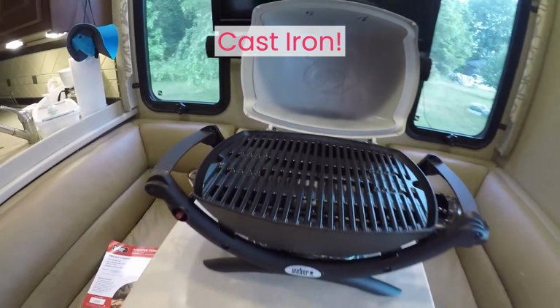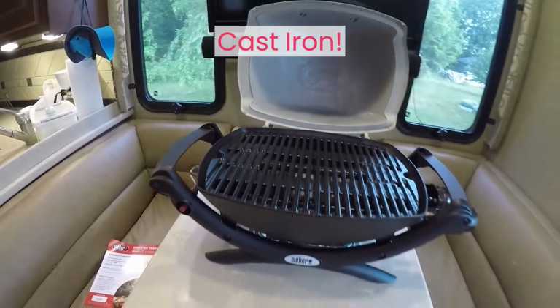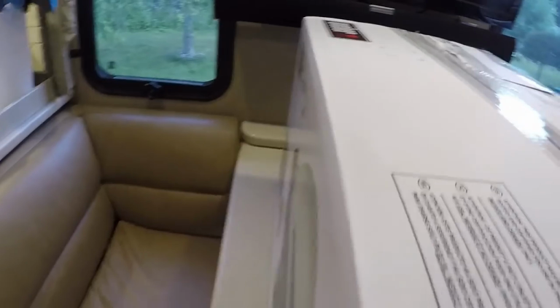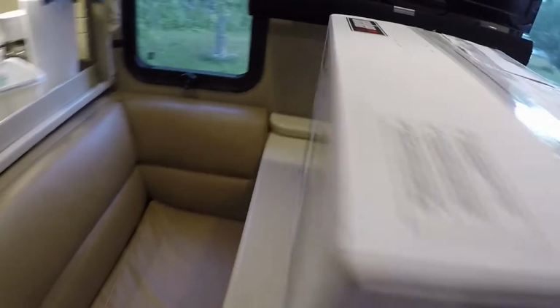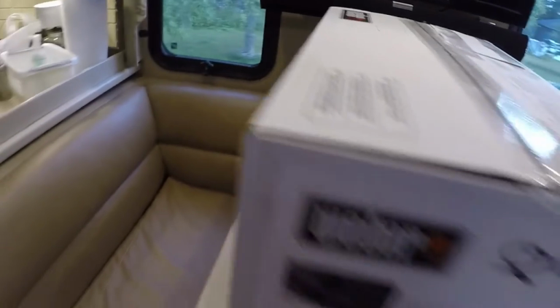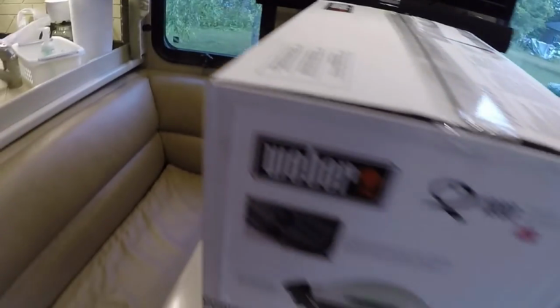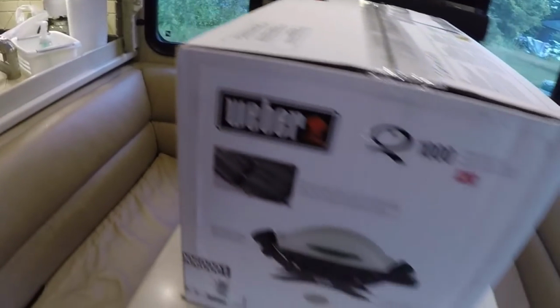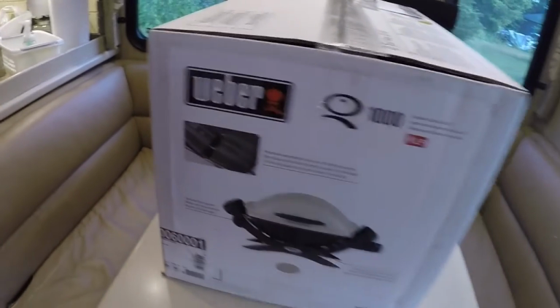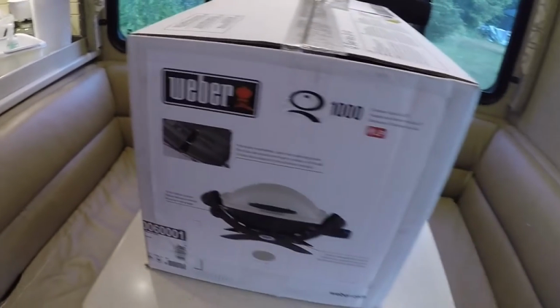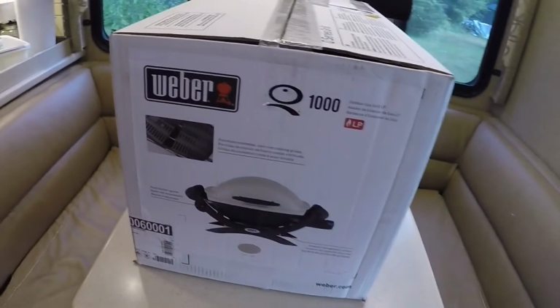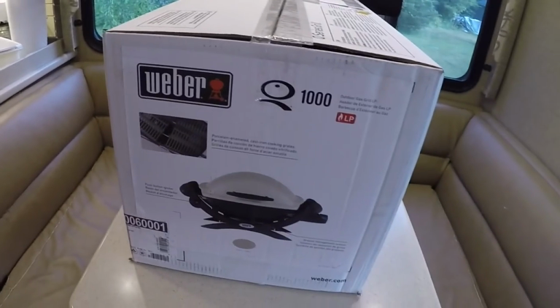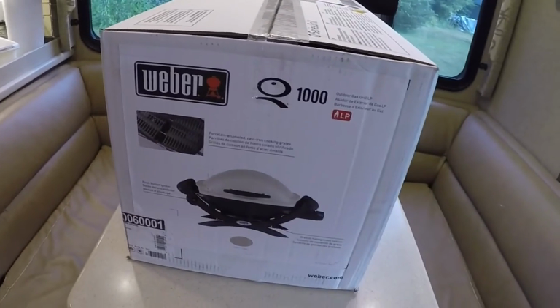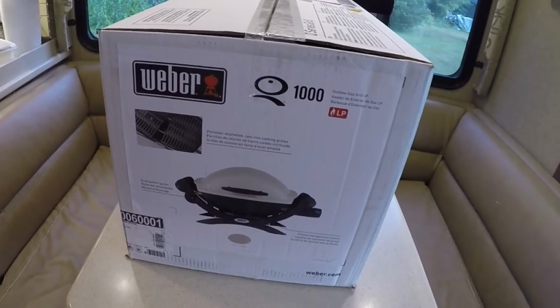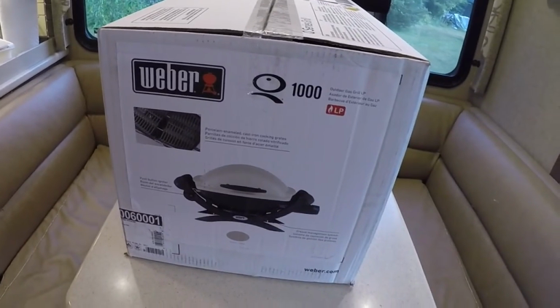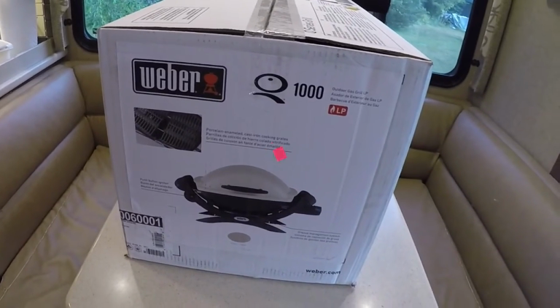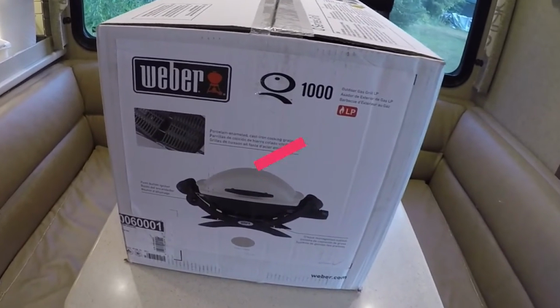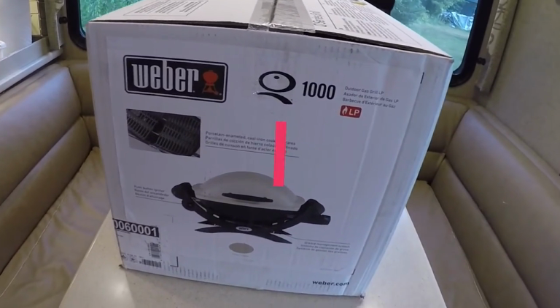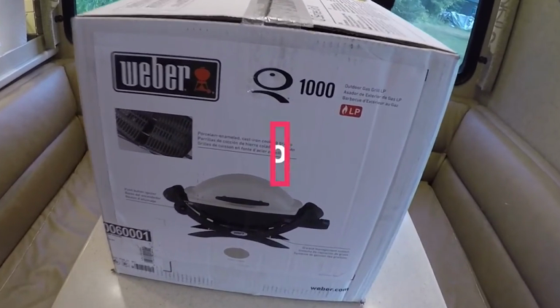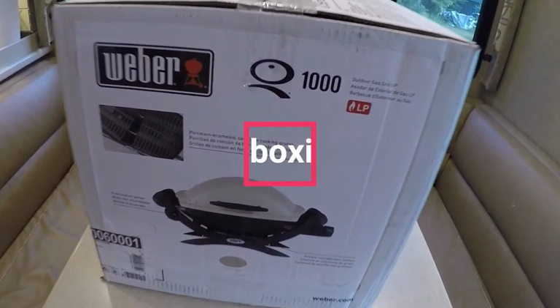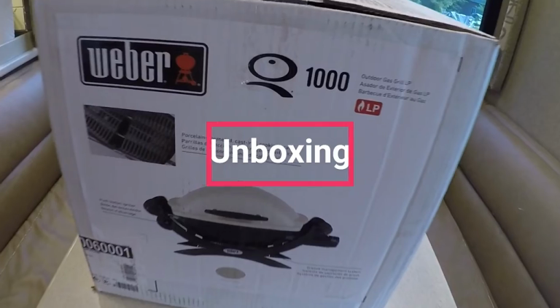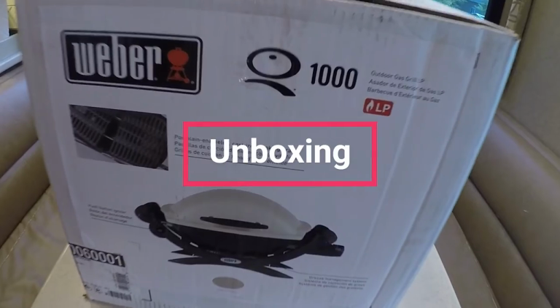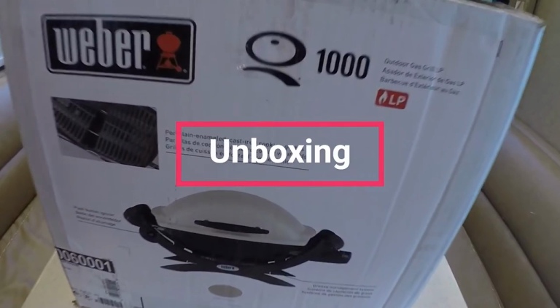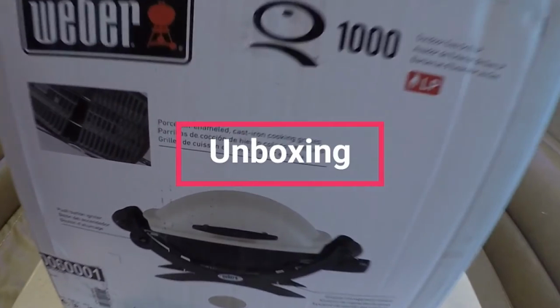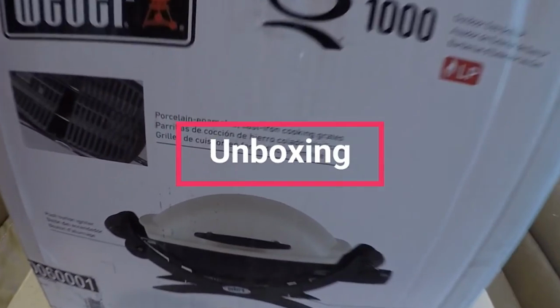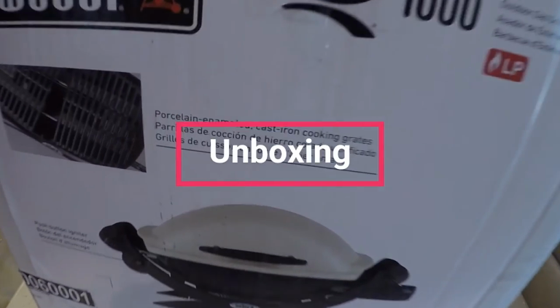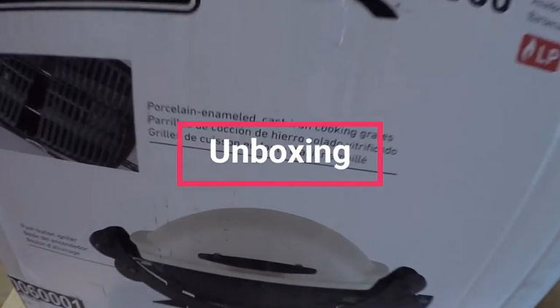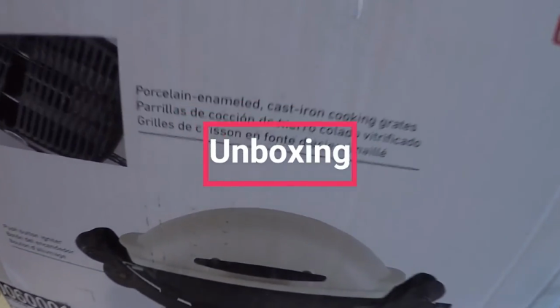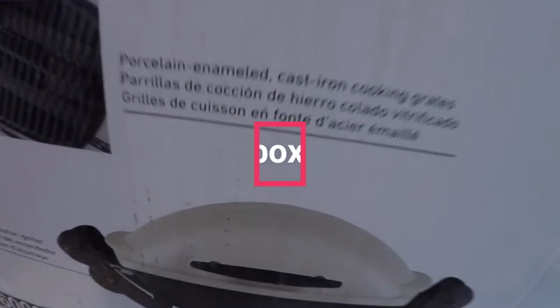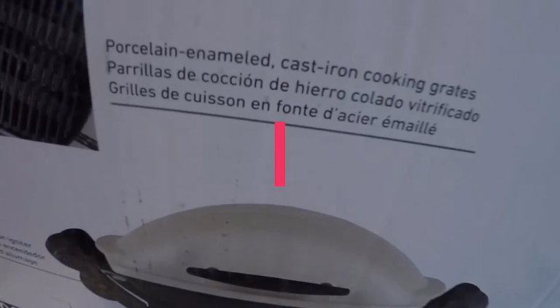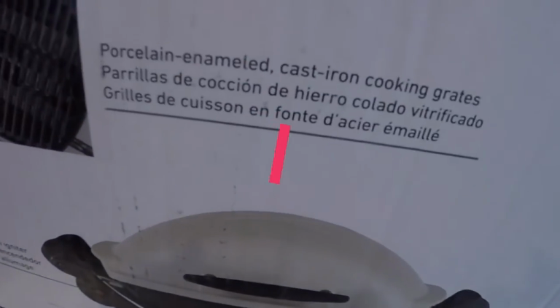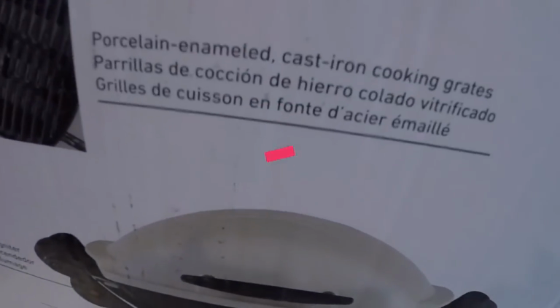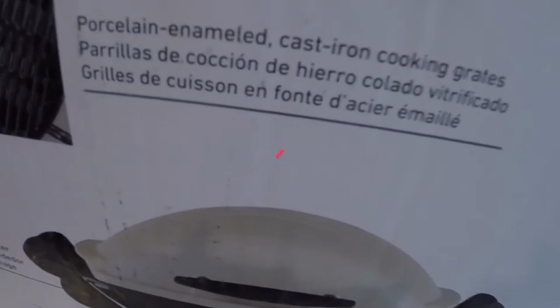But first, let's get started and go through the unboxing and assembly of the Weber Q1000 propane grill.